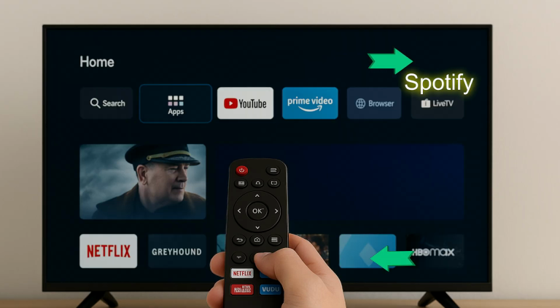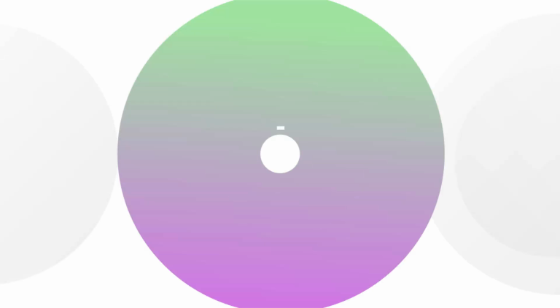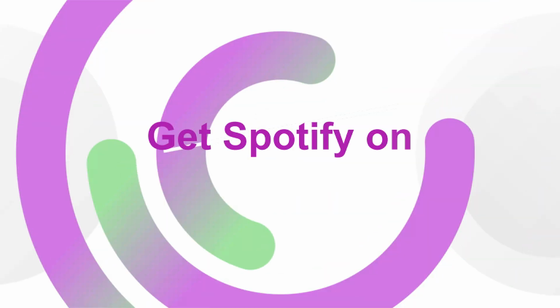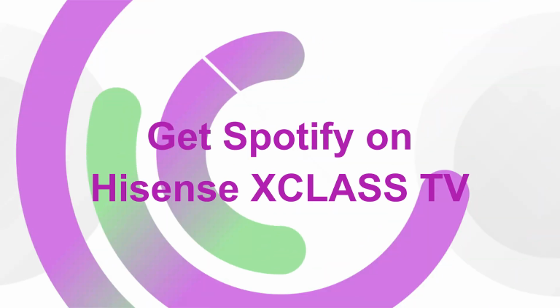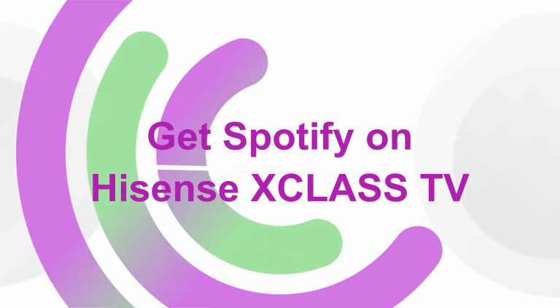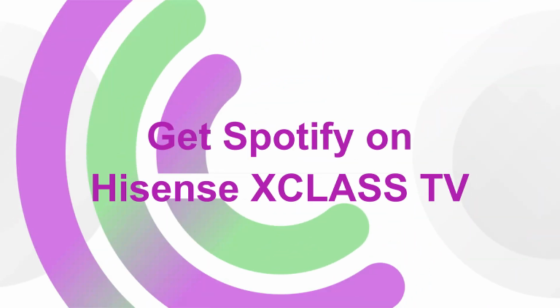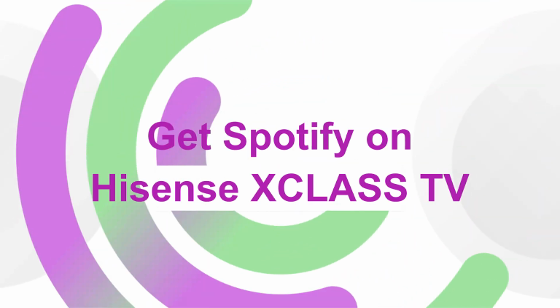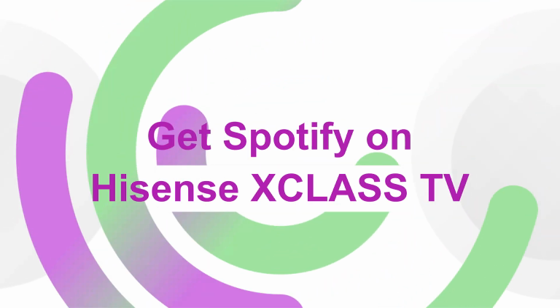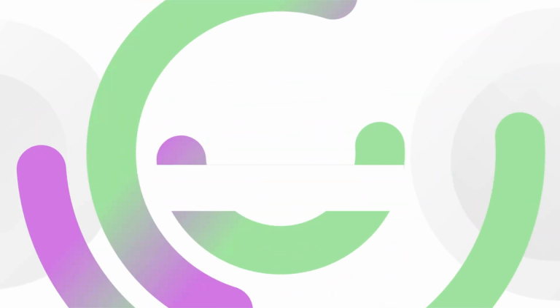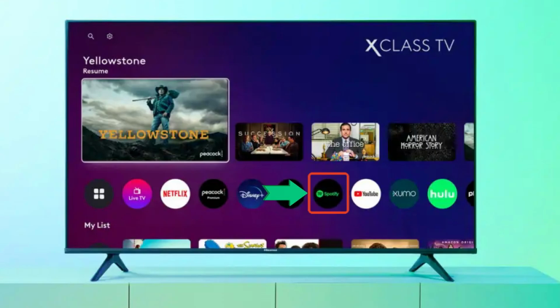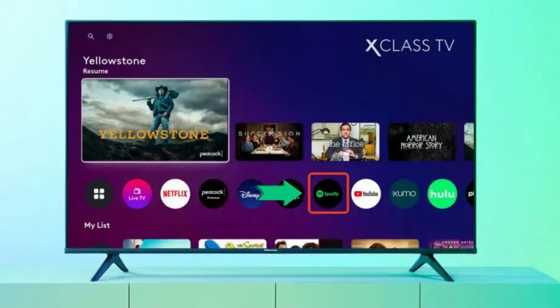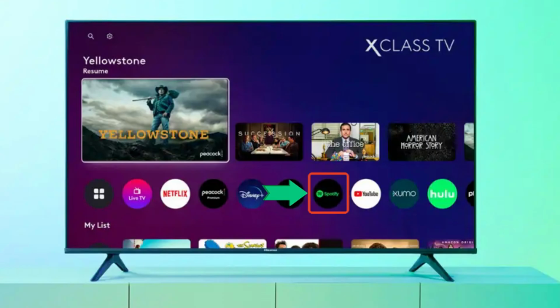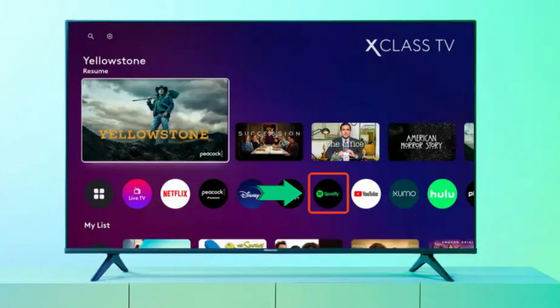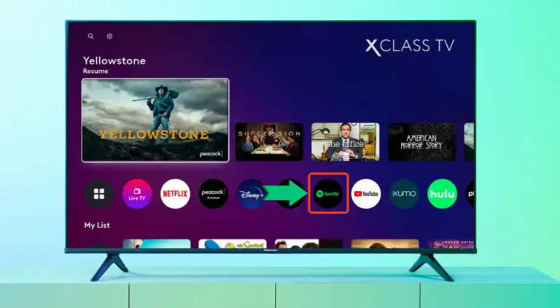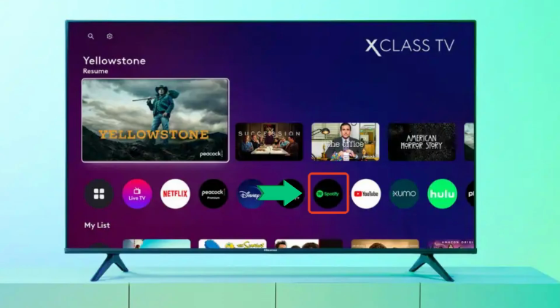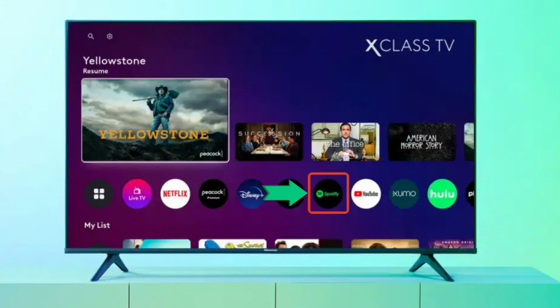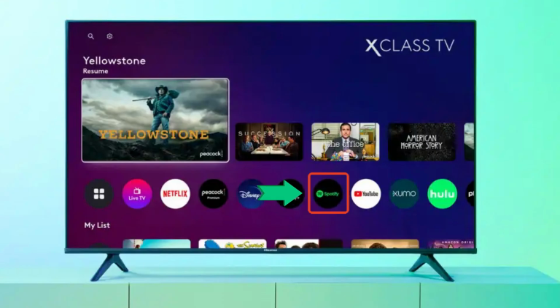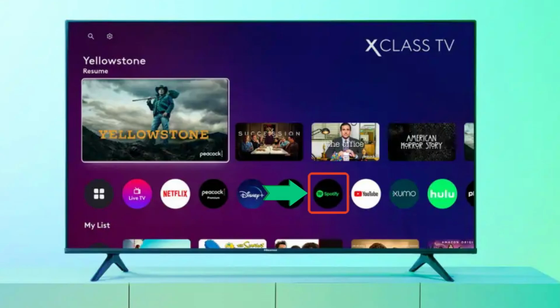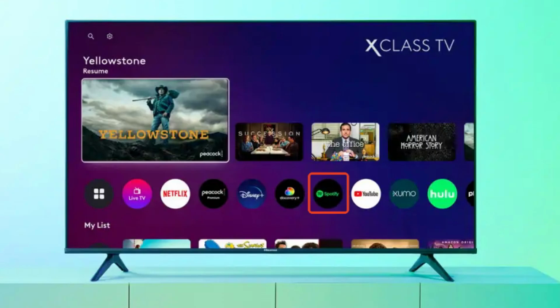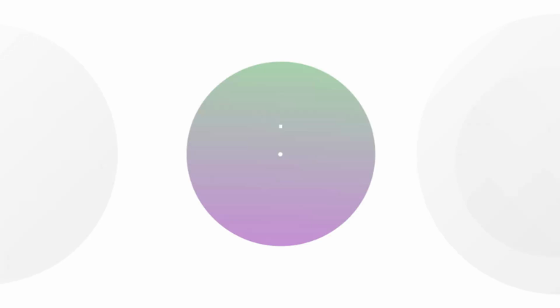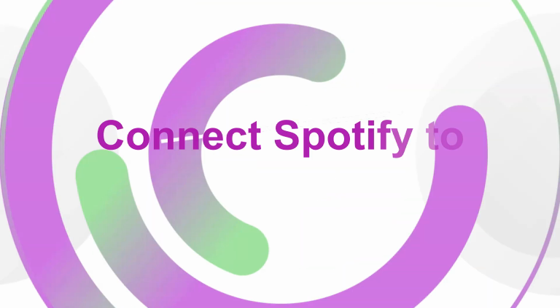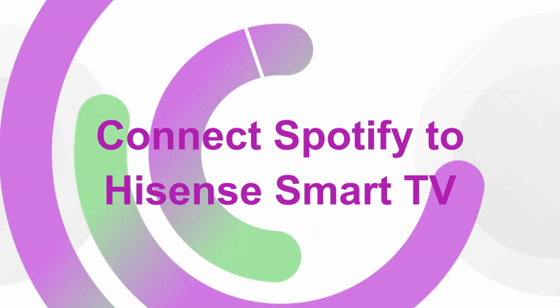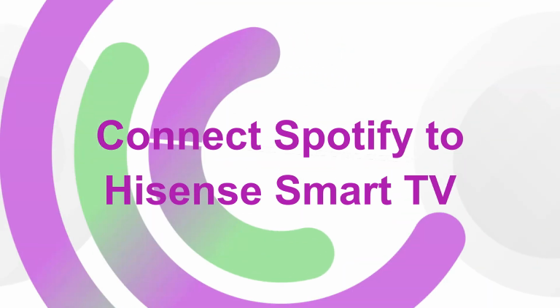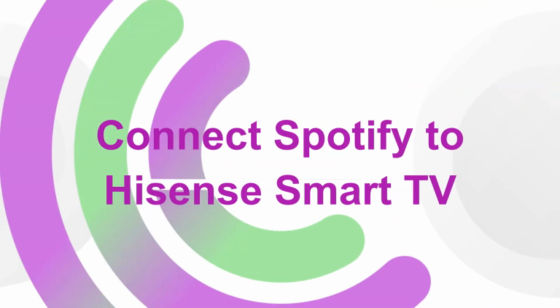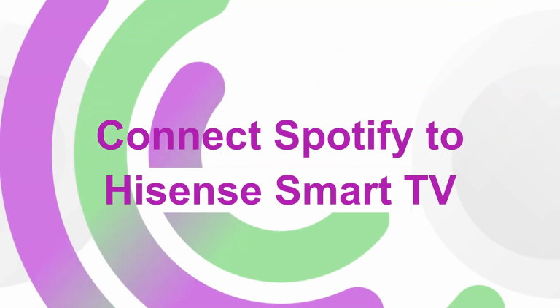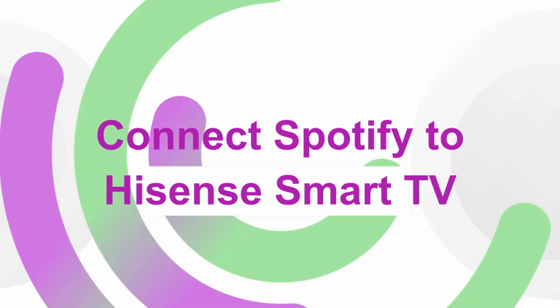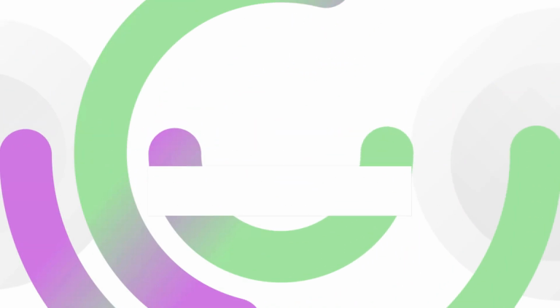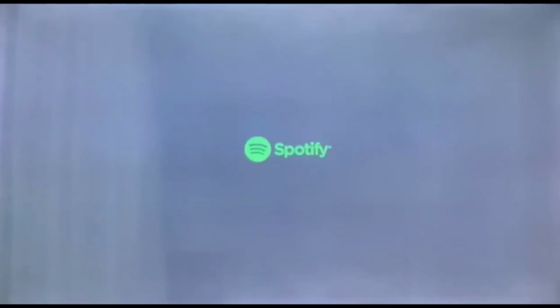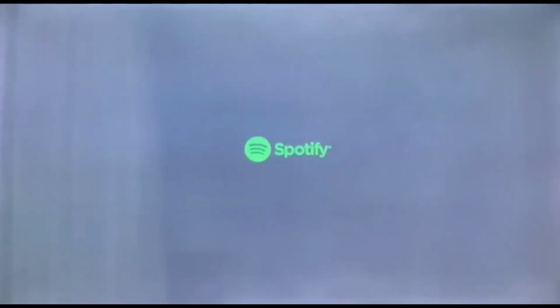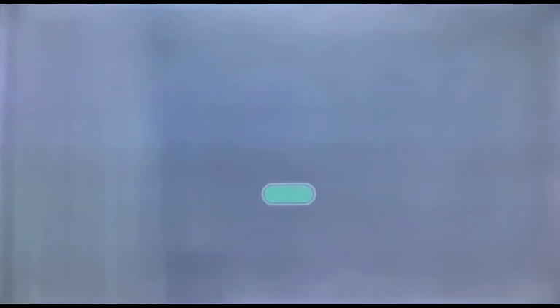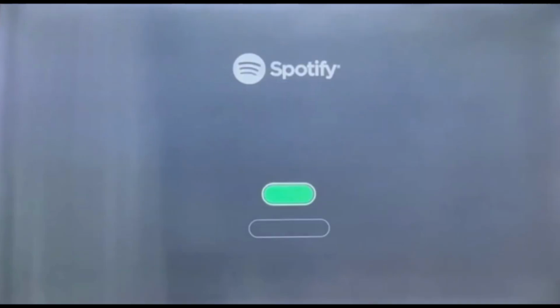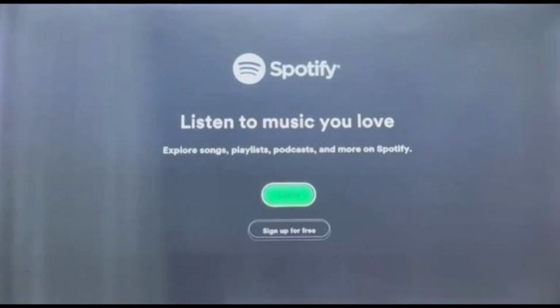For Hisense's XCLAS Smart TV, you can find Spotify on the home screen. Now you can connect Spotify to Hisense's Smart TV.